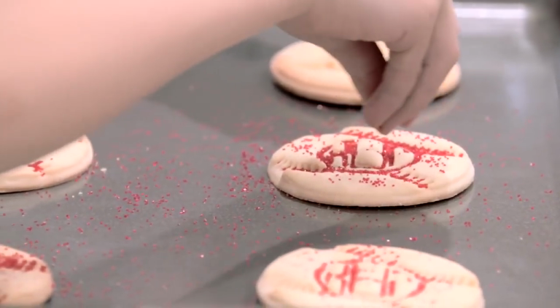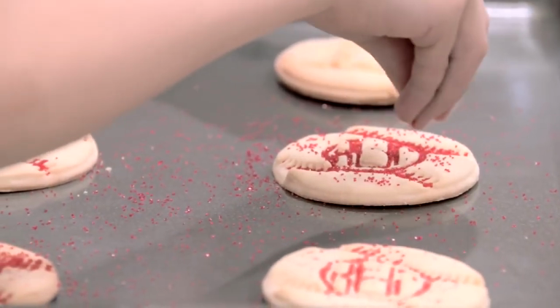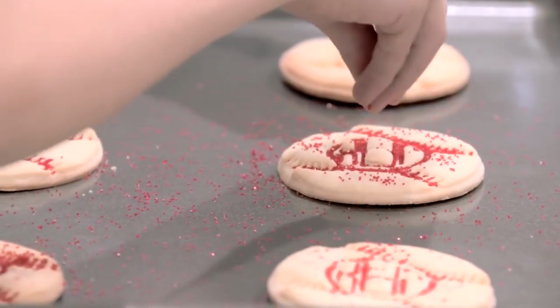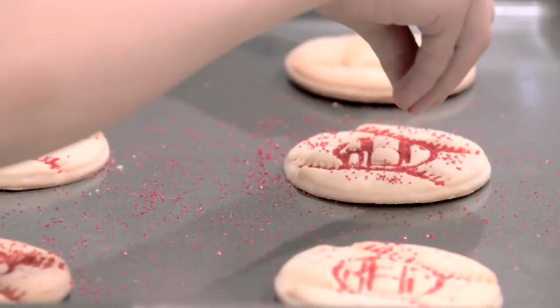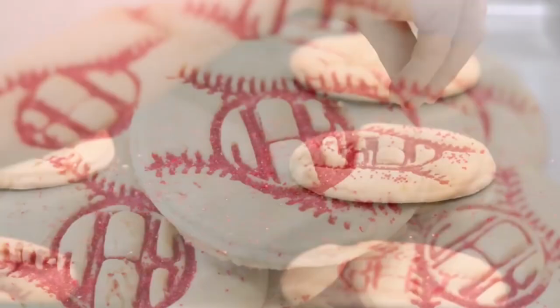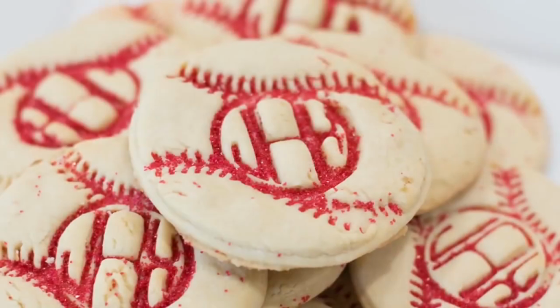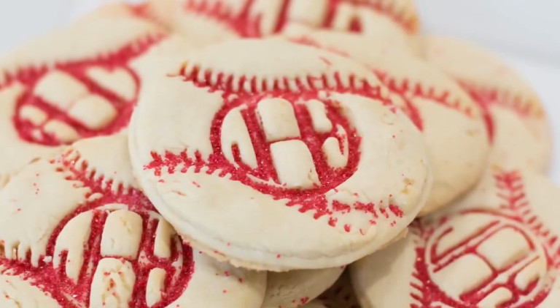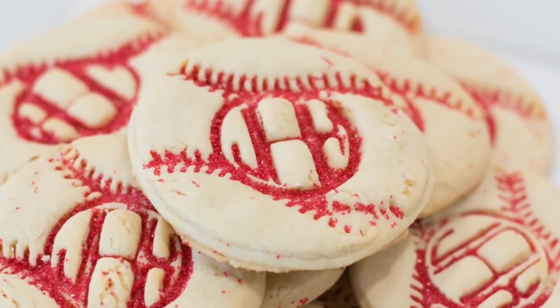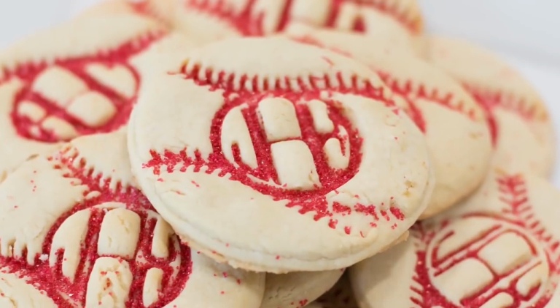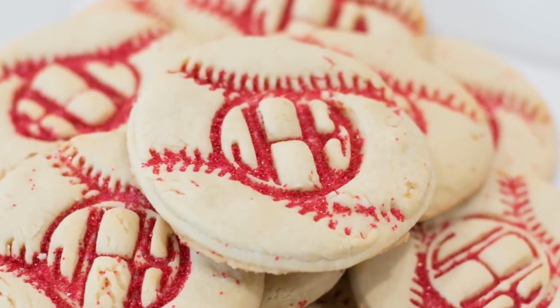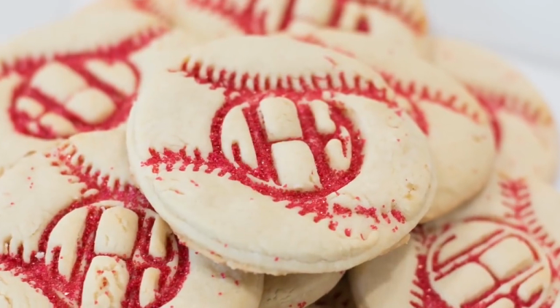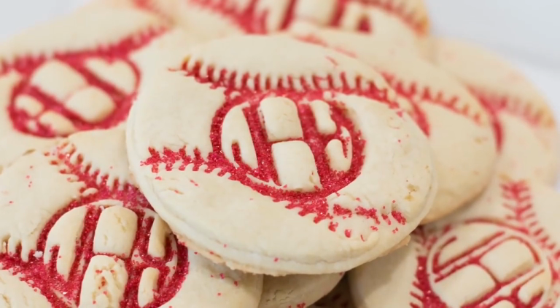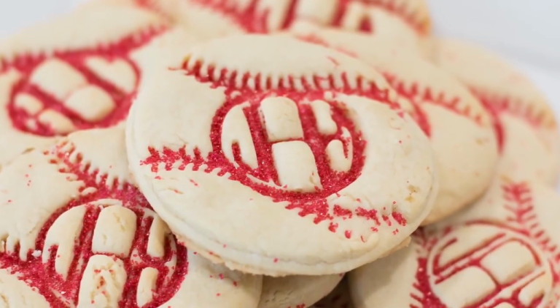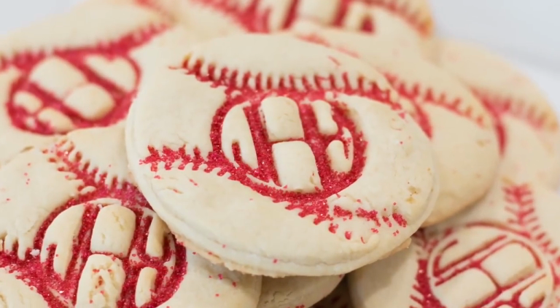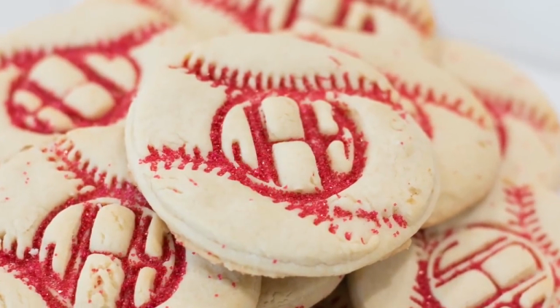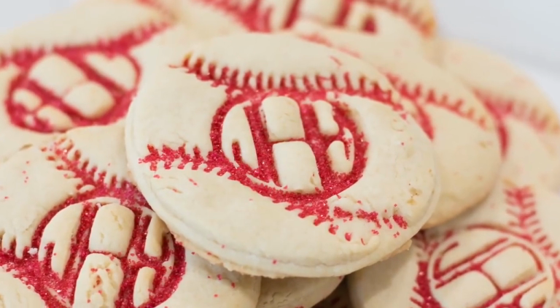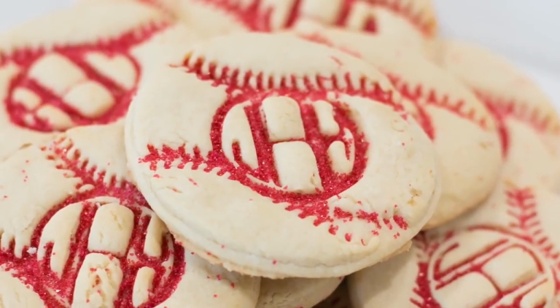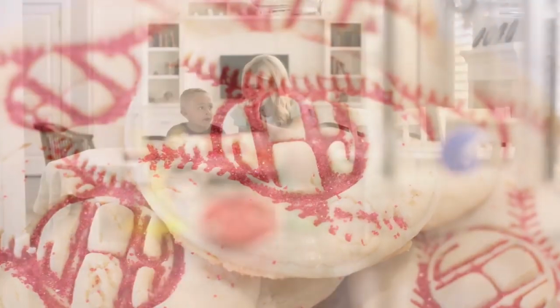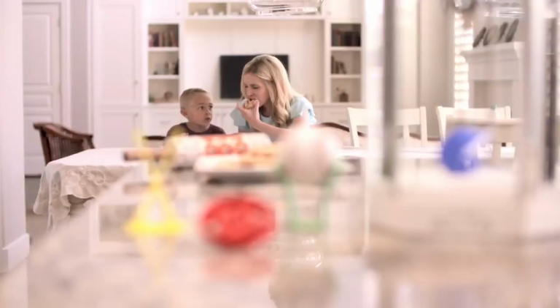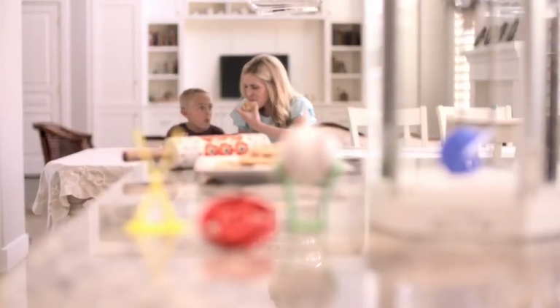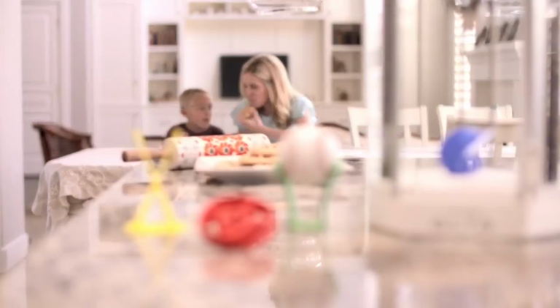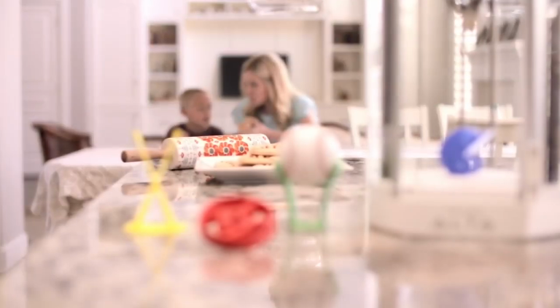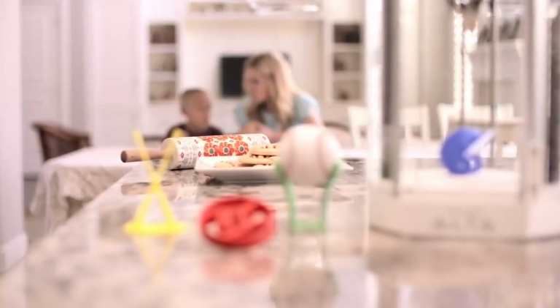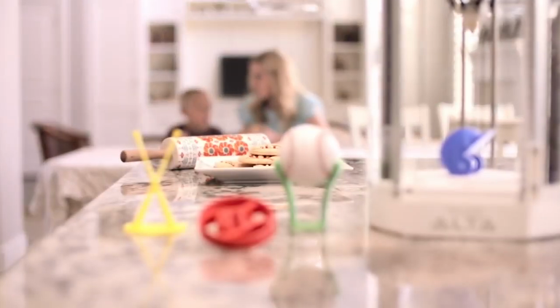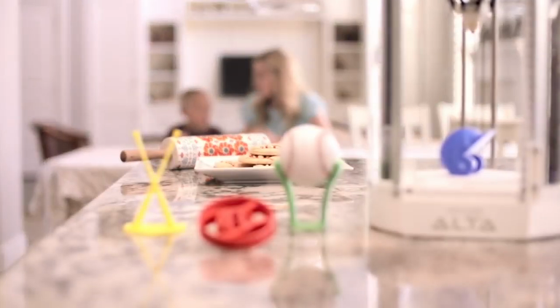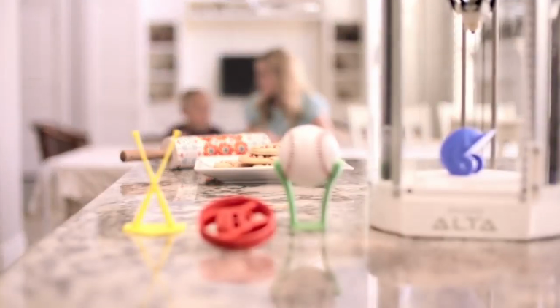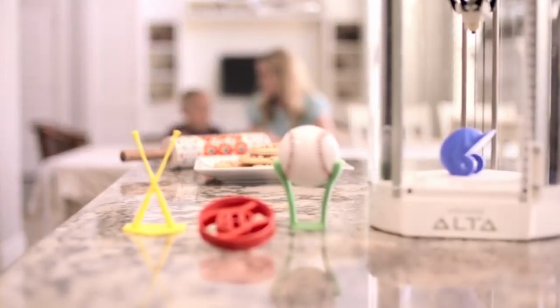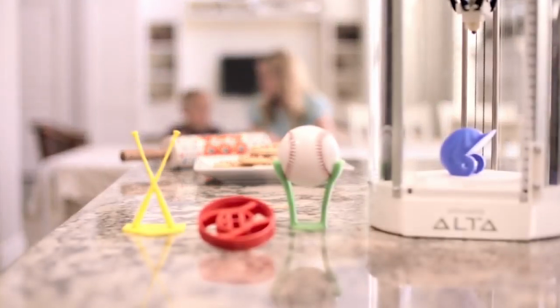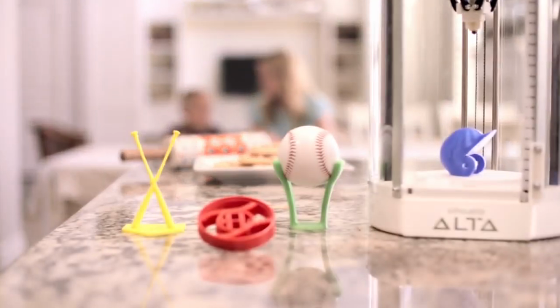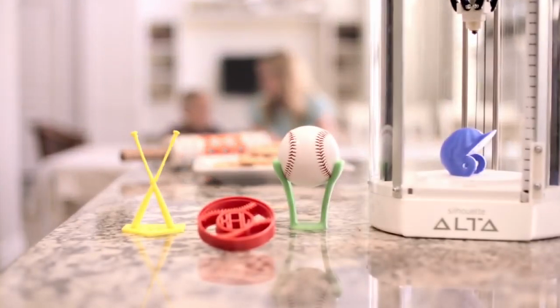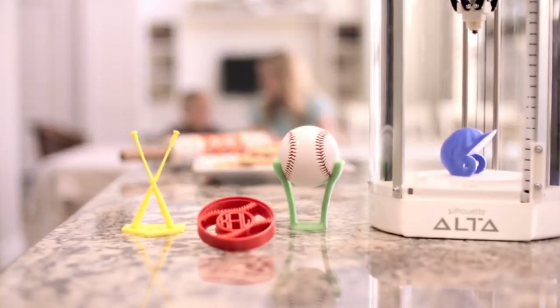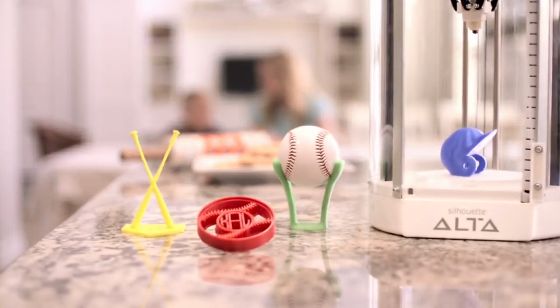Discover the next creative frontier with the Silhouette Alta 3D Printer.